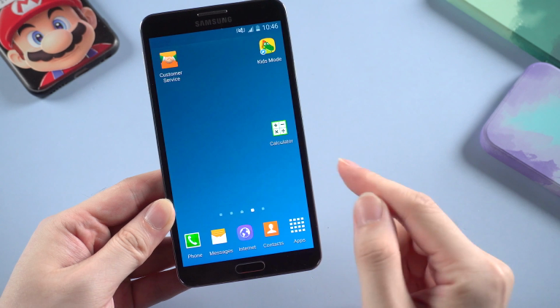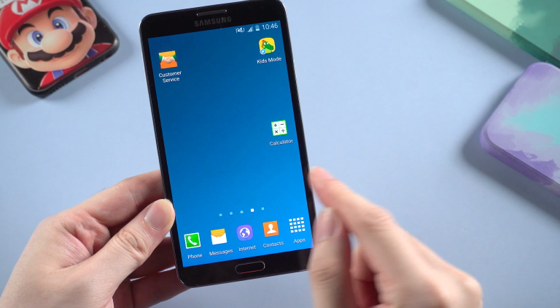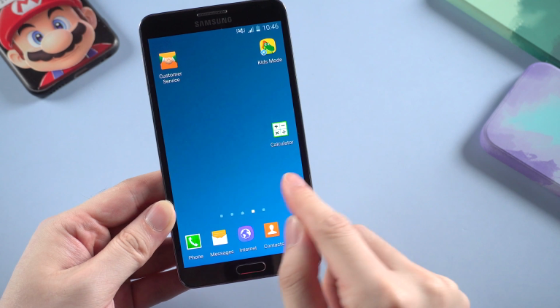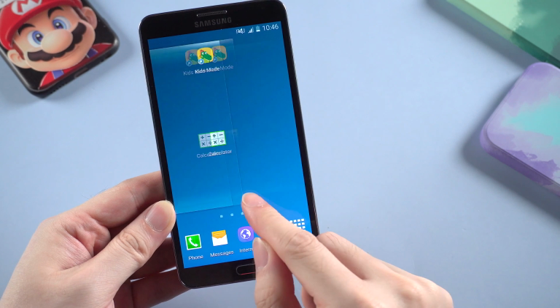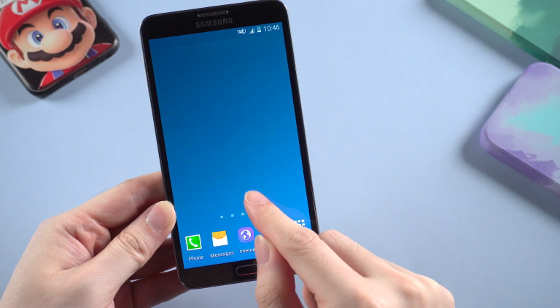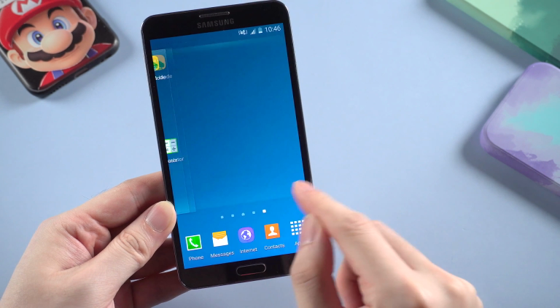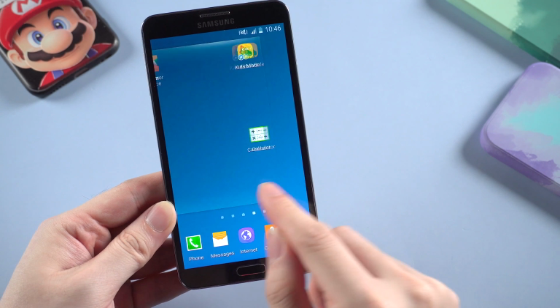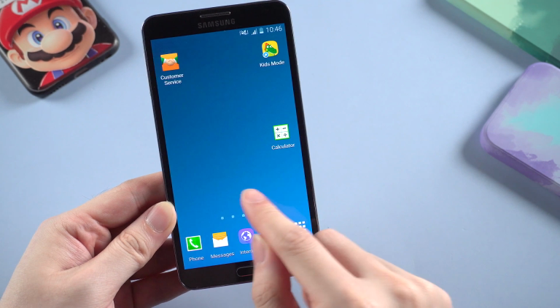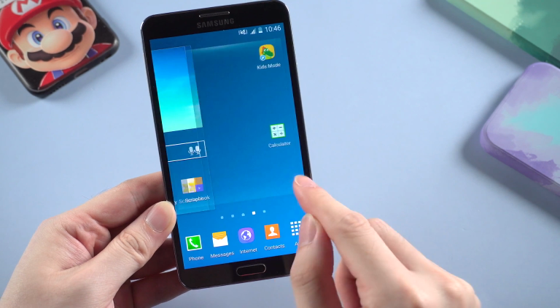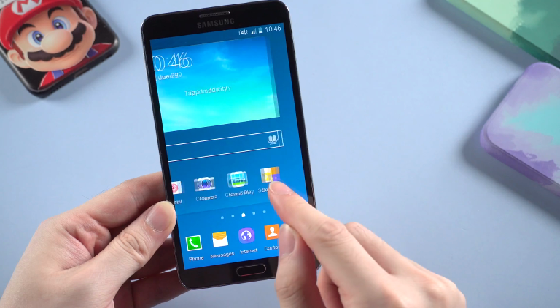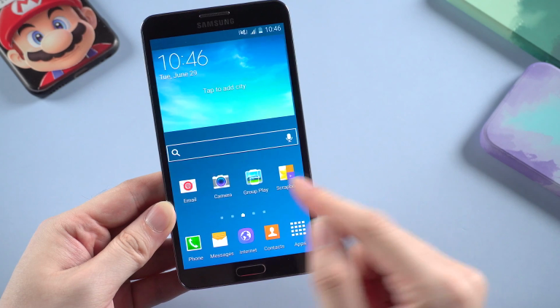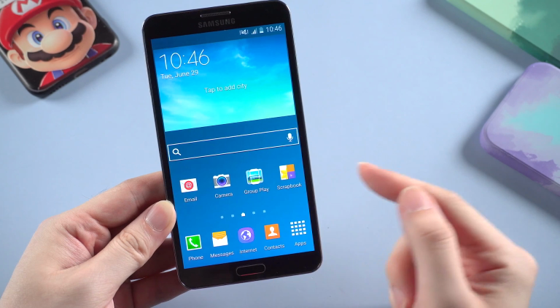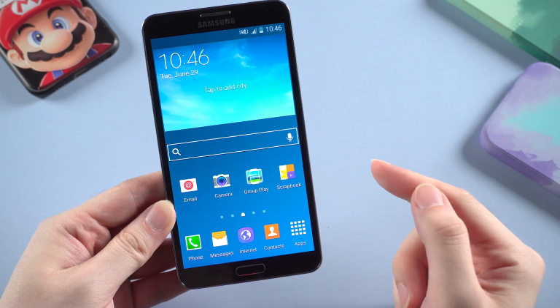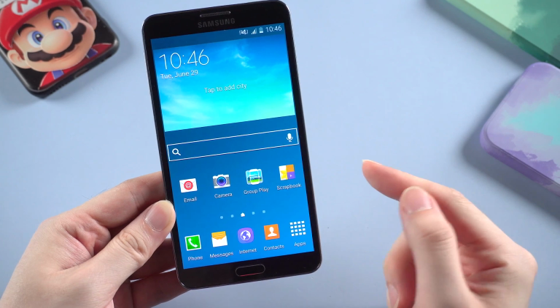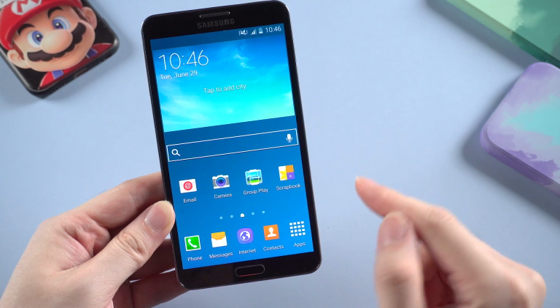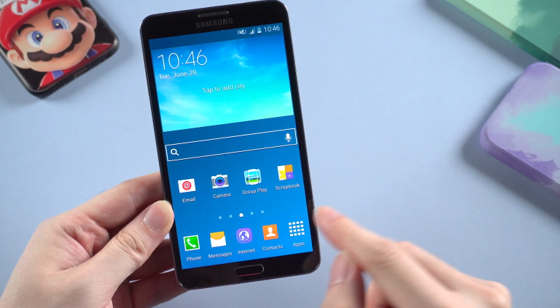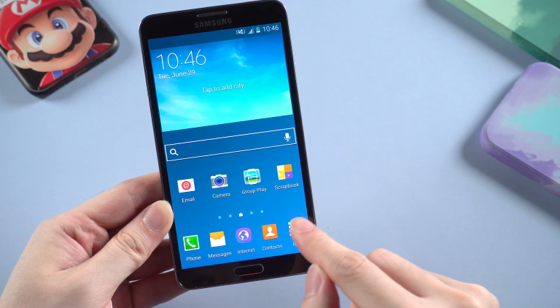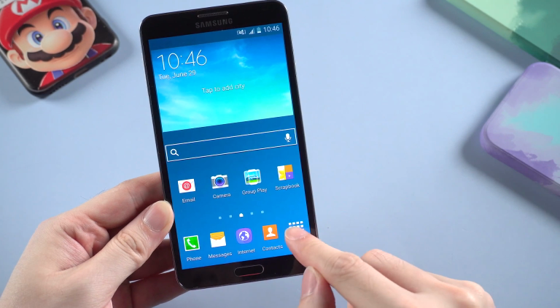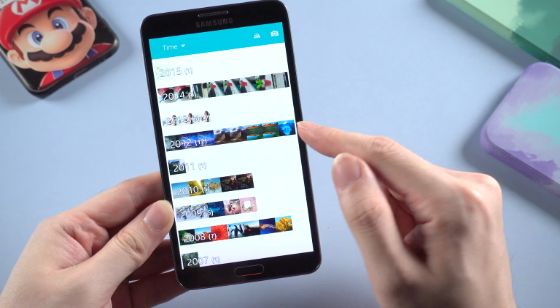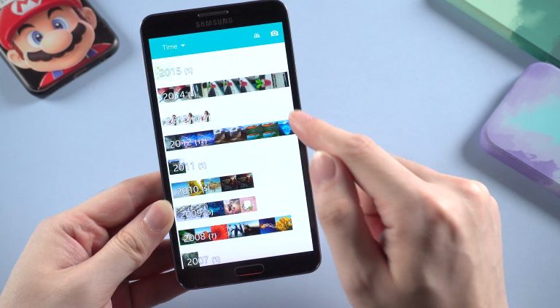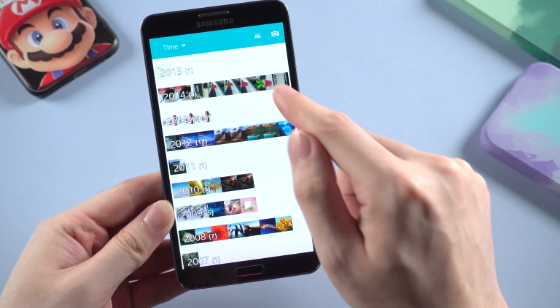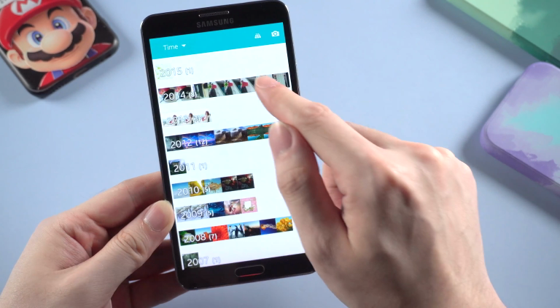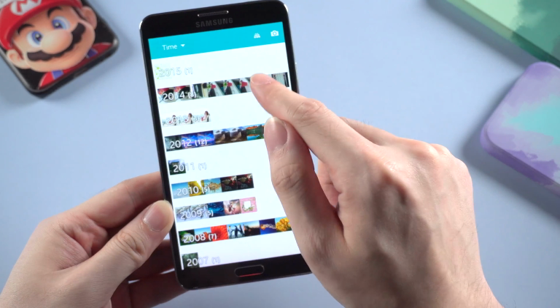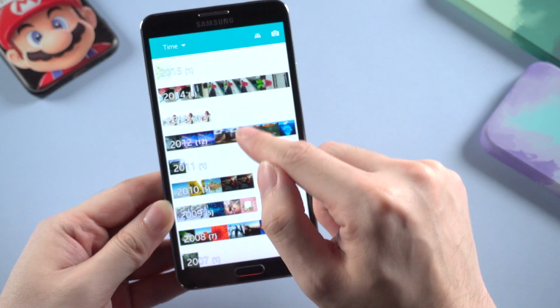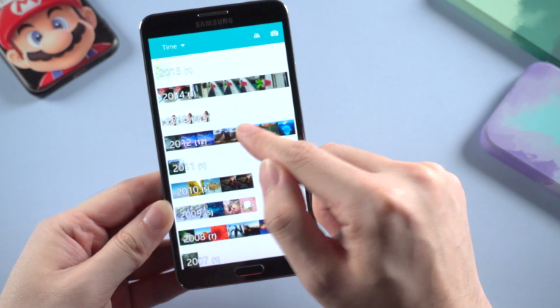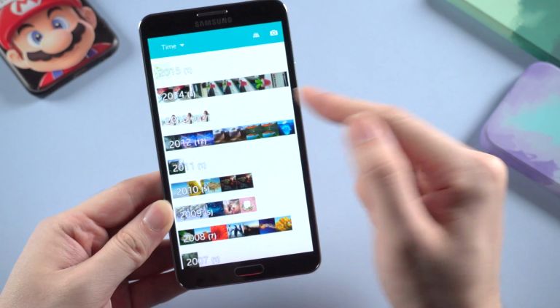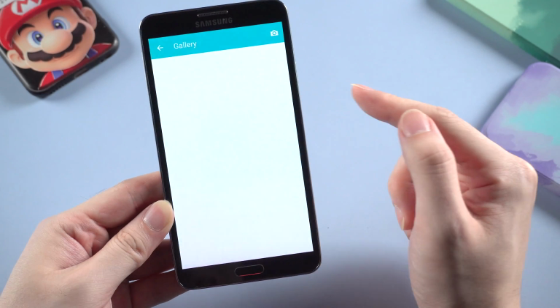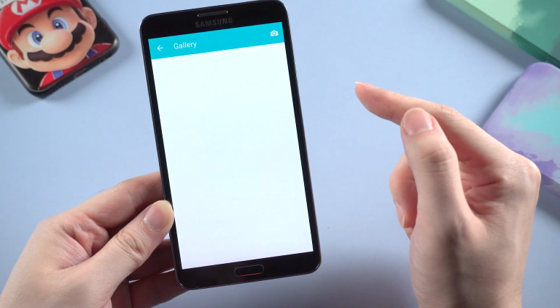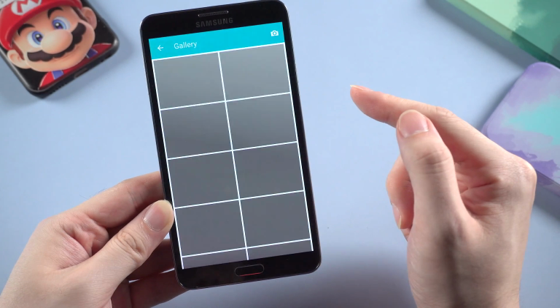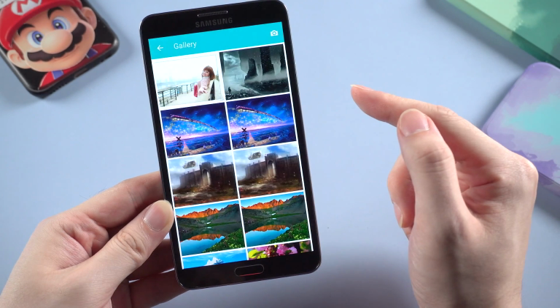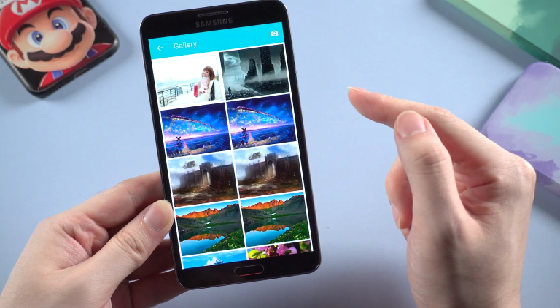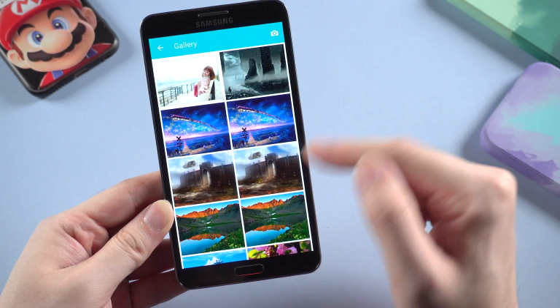And let's see if data and apps are still on your phone. And yes, here they are.